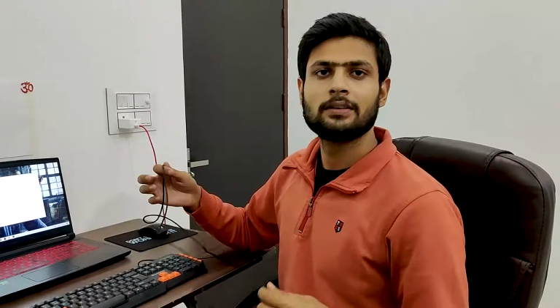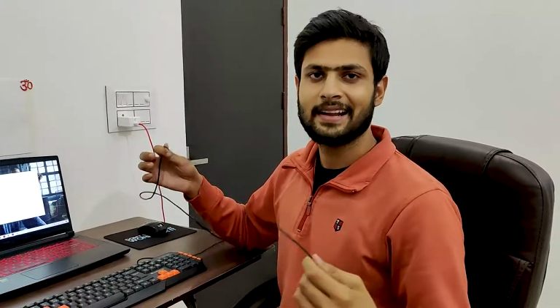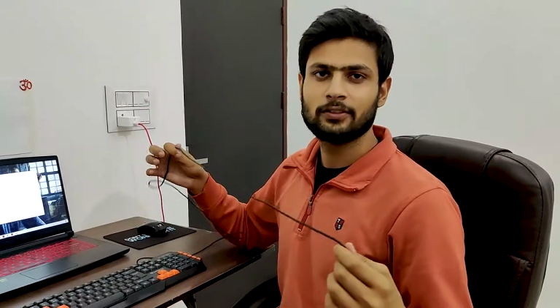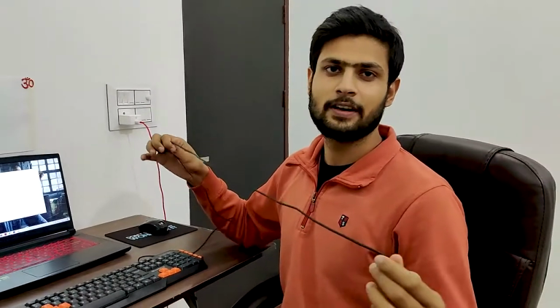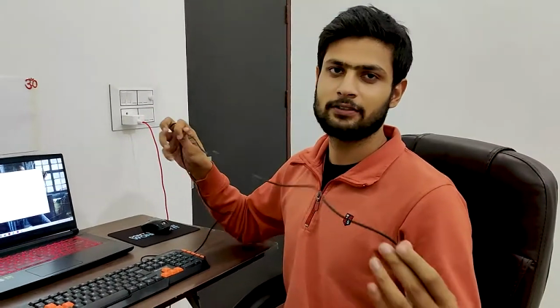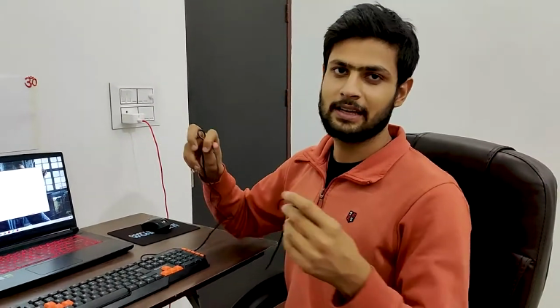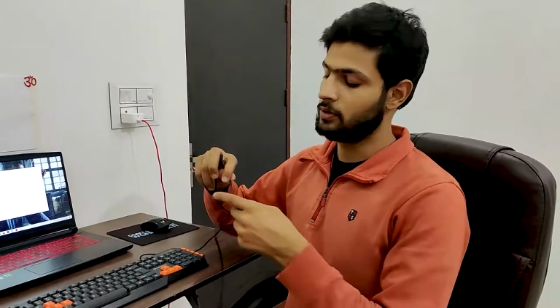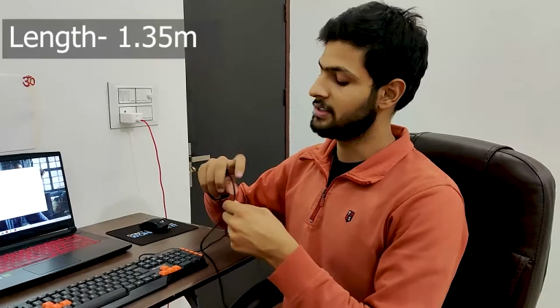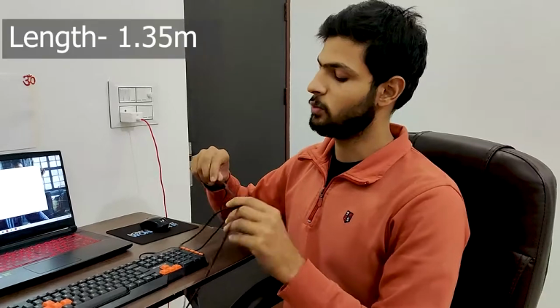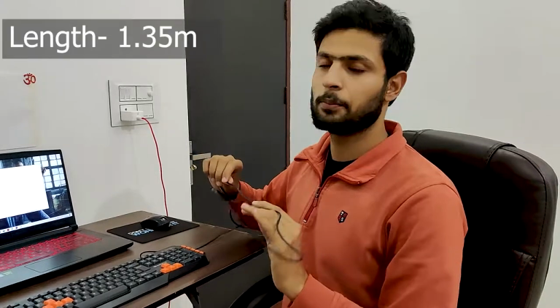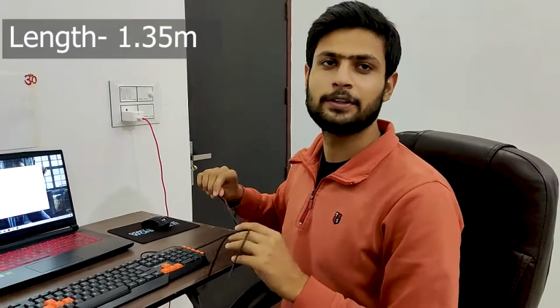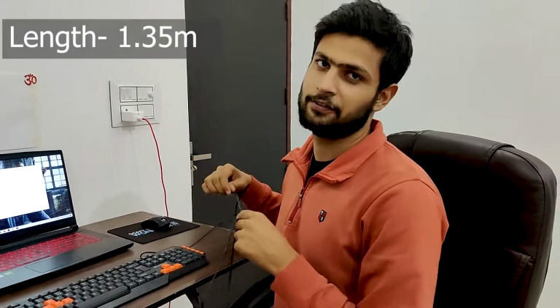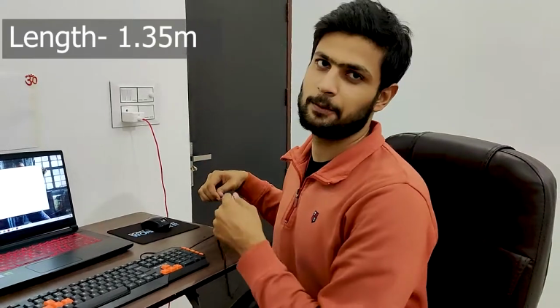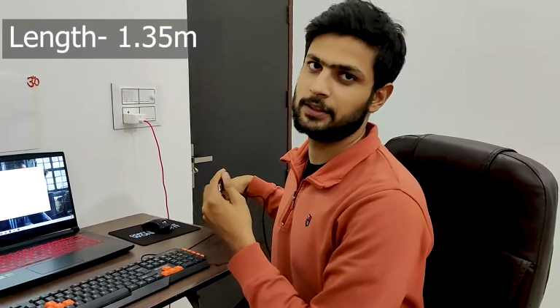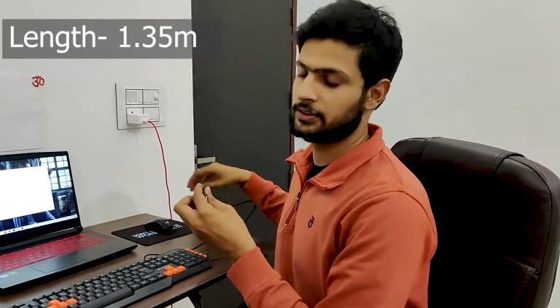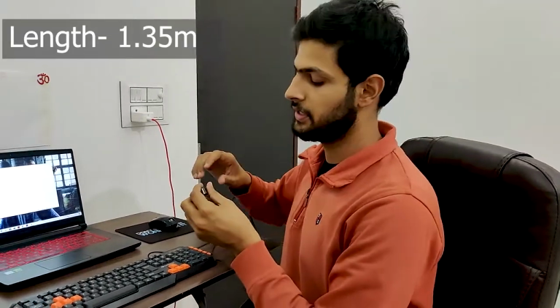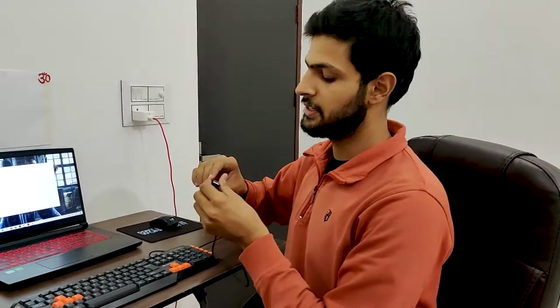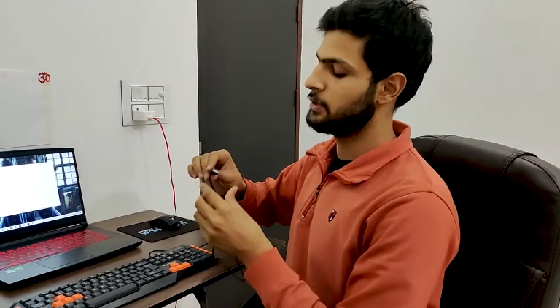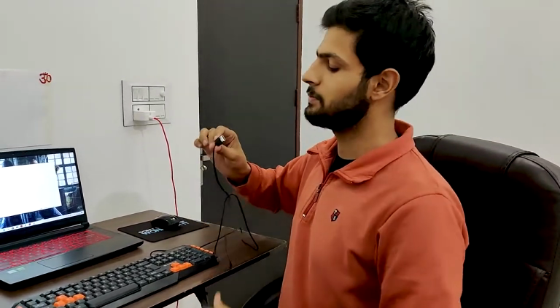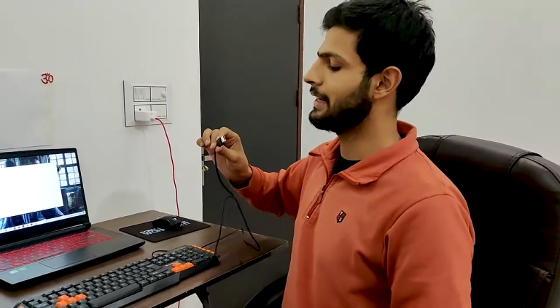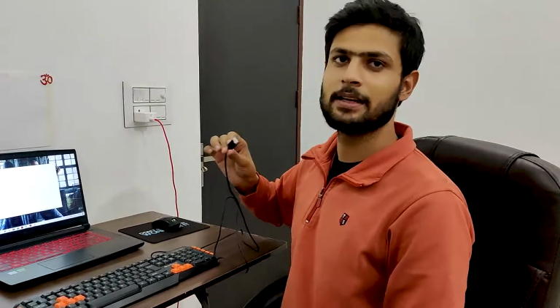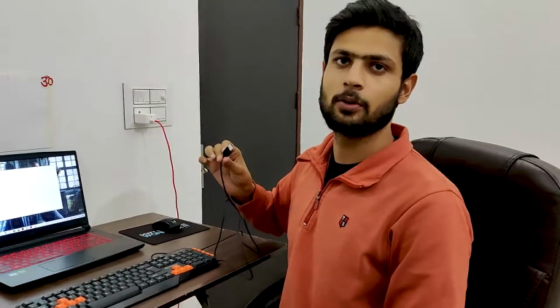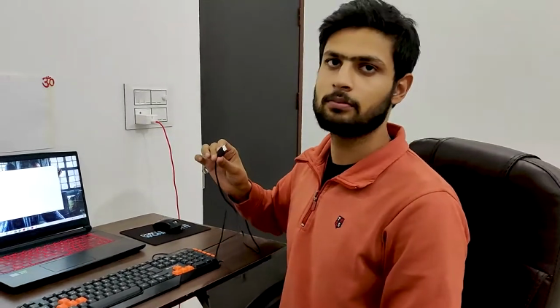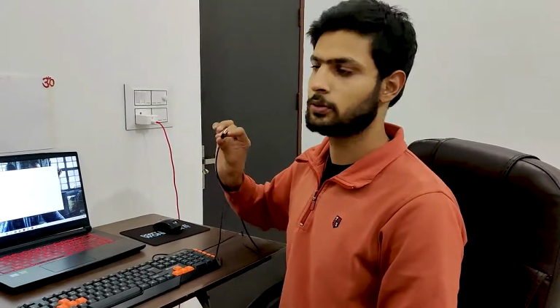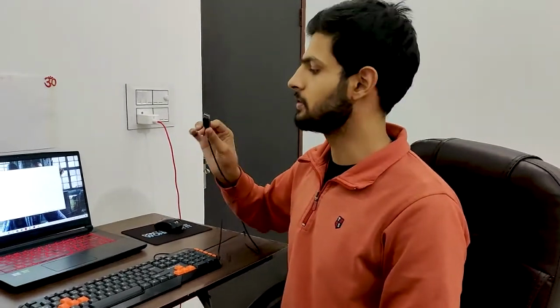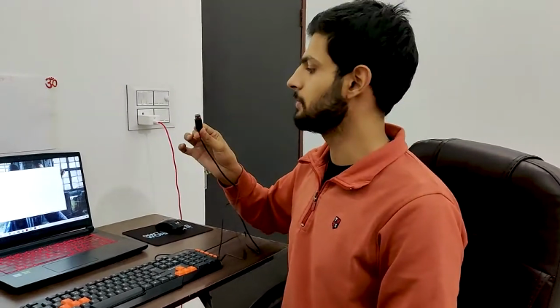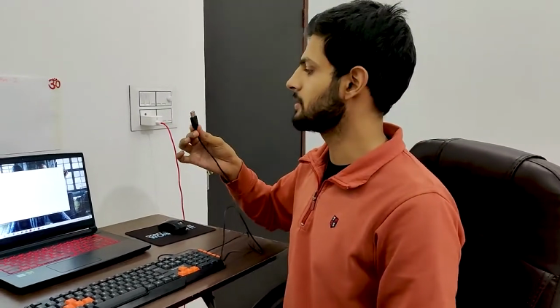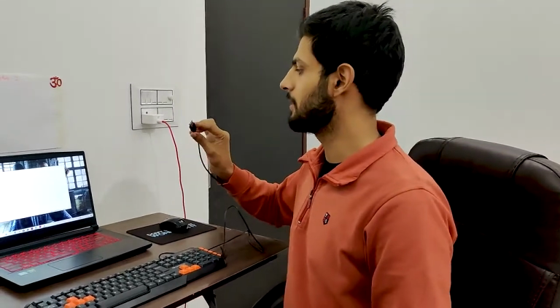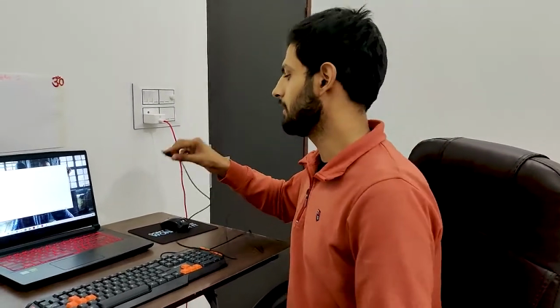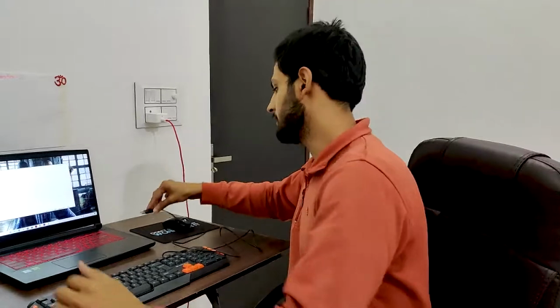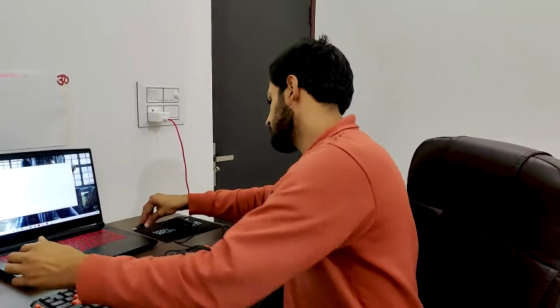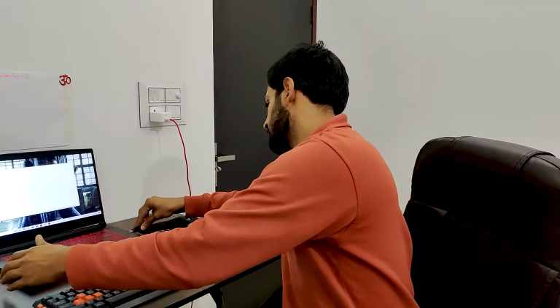The length of the wire of the keyboard is around 1.35 meters. It is a USB type keyboard, so simply just plug it in and use it.